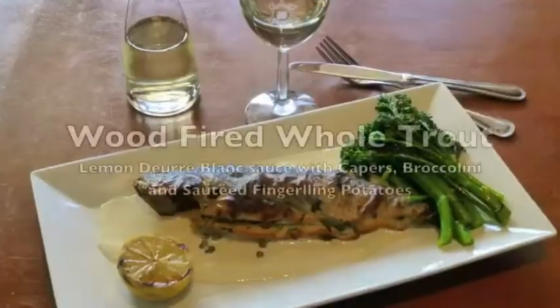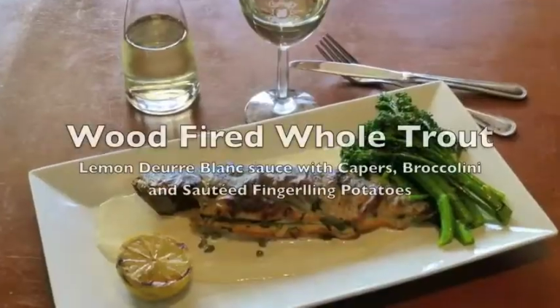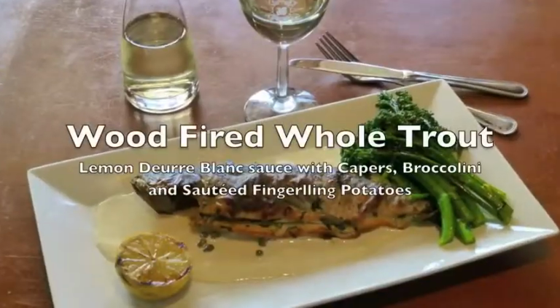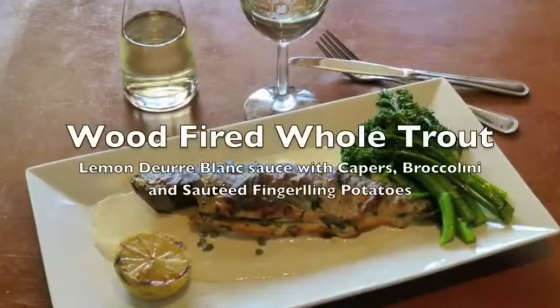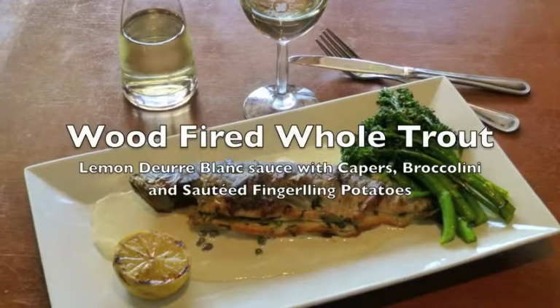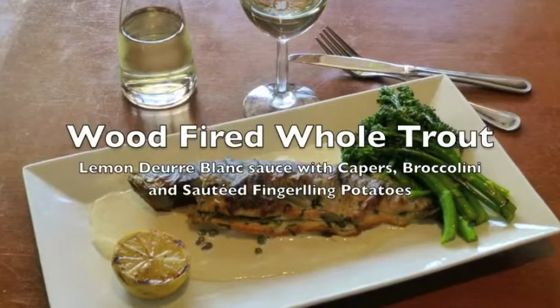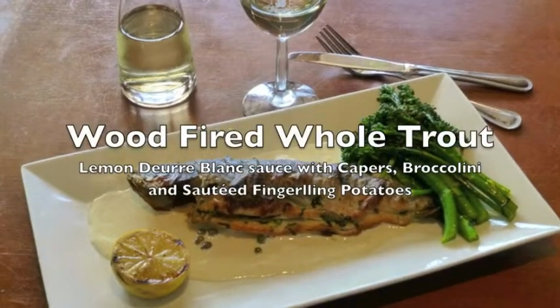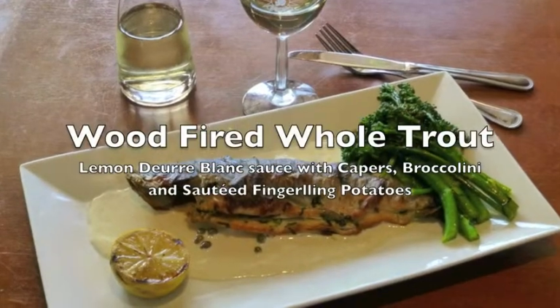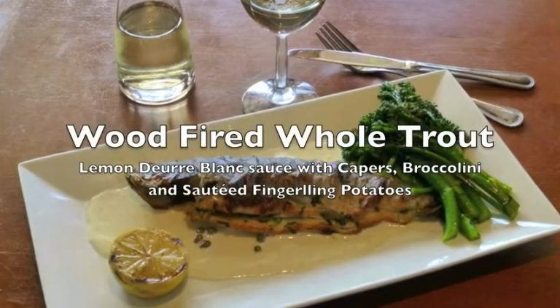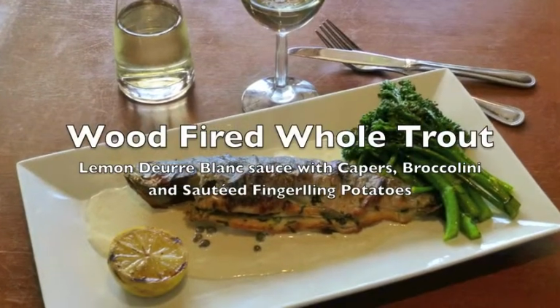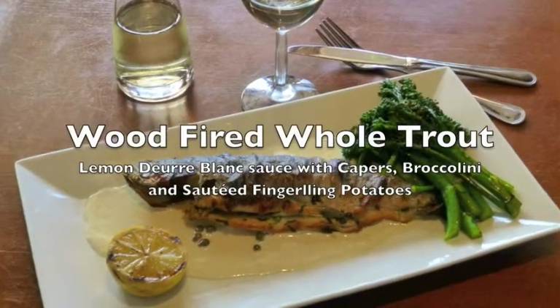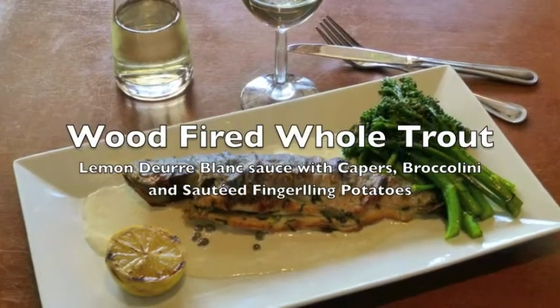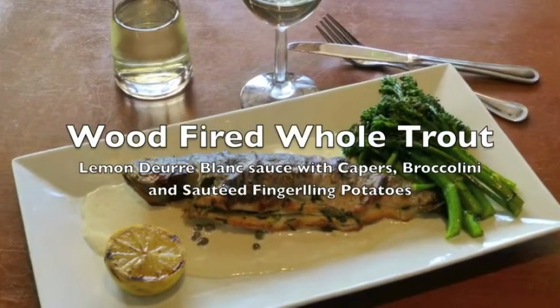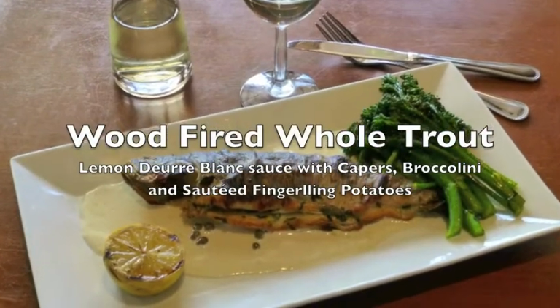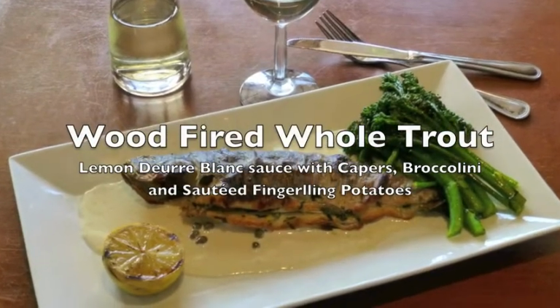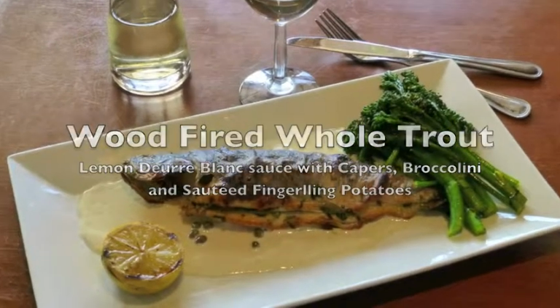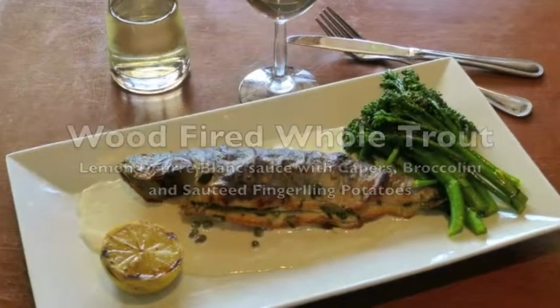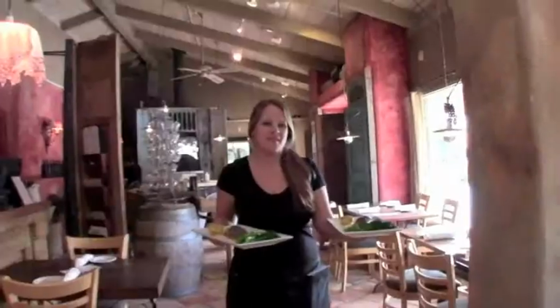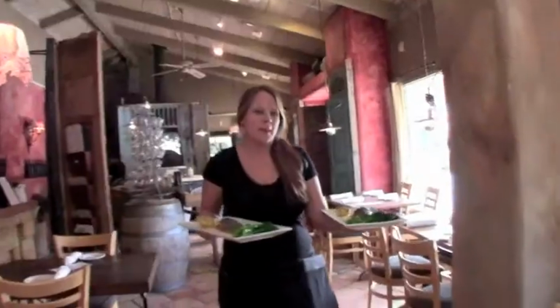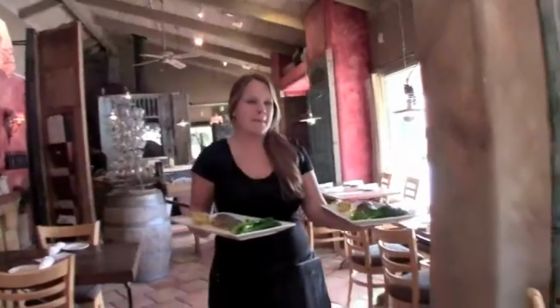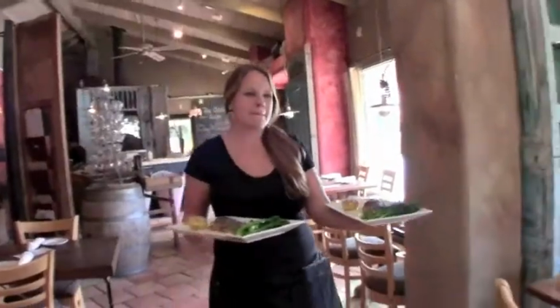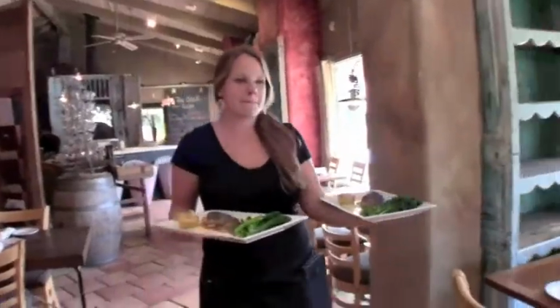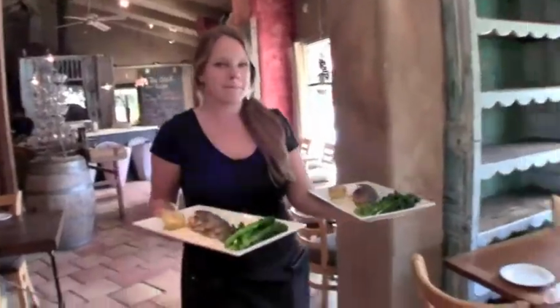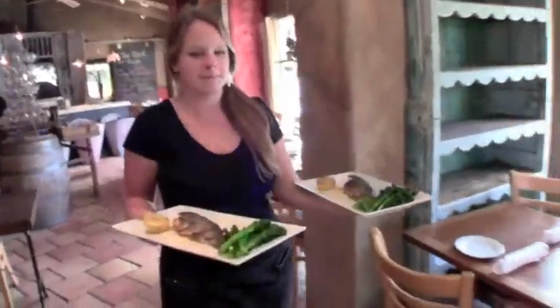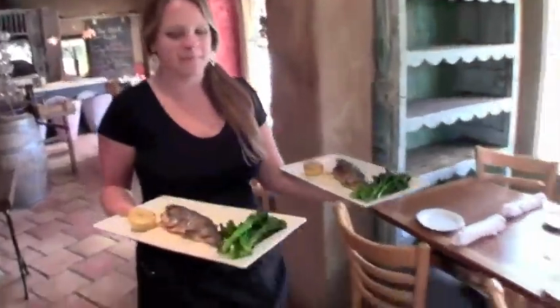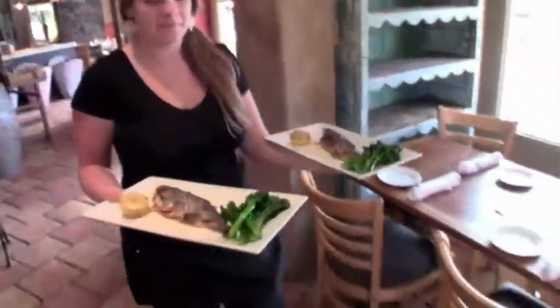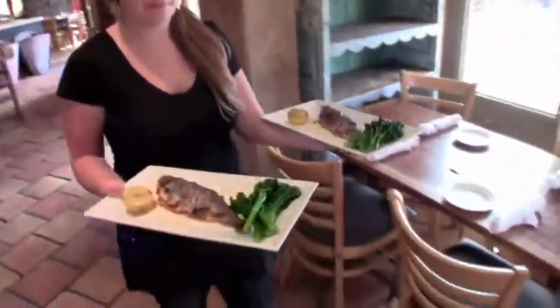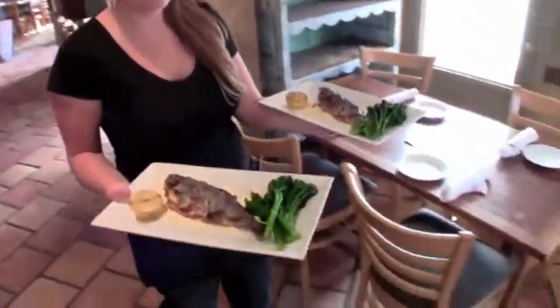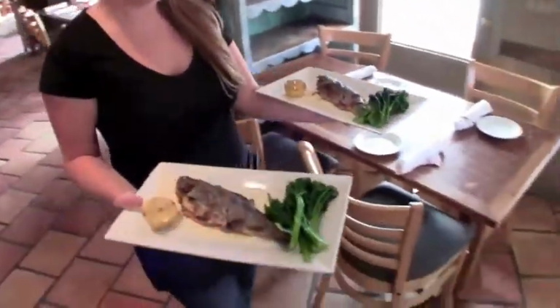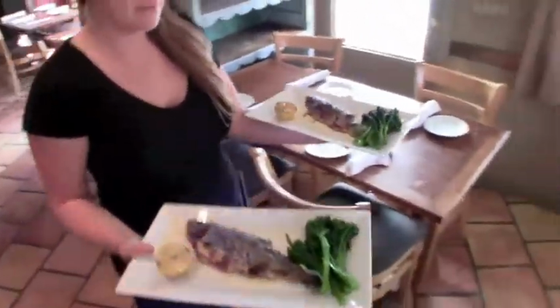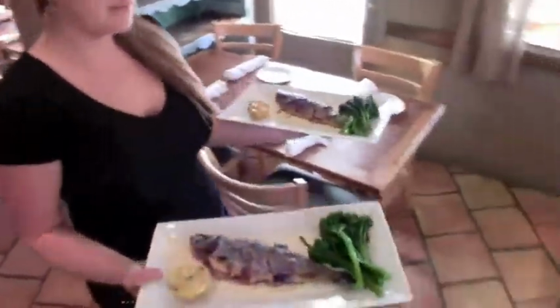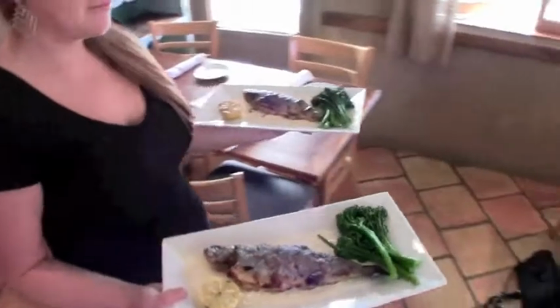It's a wood-fired trout with a lemon beurre blanc sauce, served with a roasted lemon and sautéed broccoli.